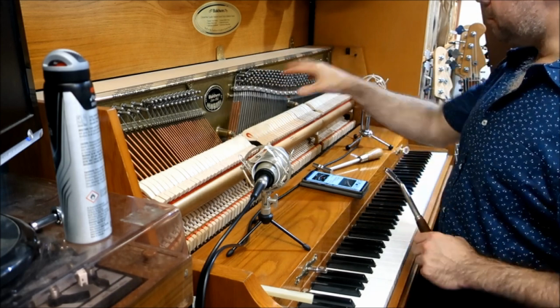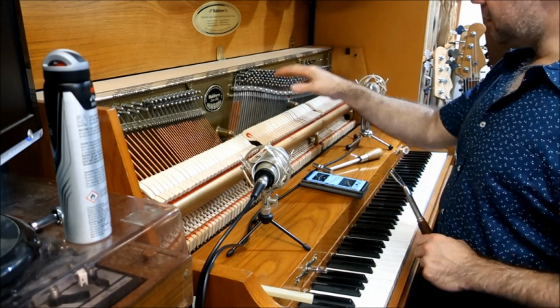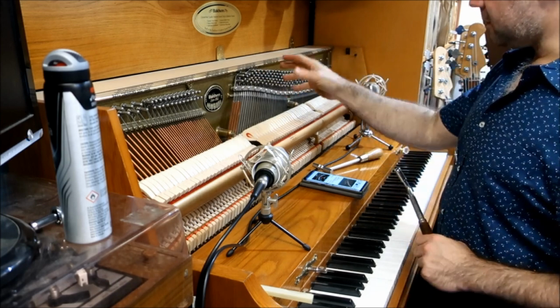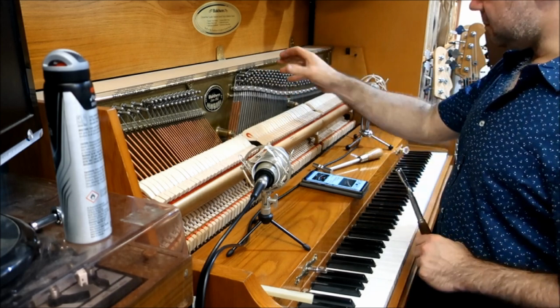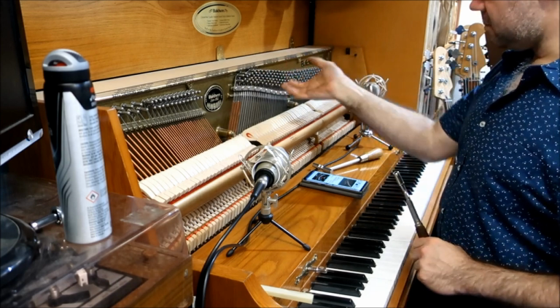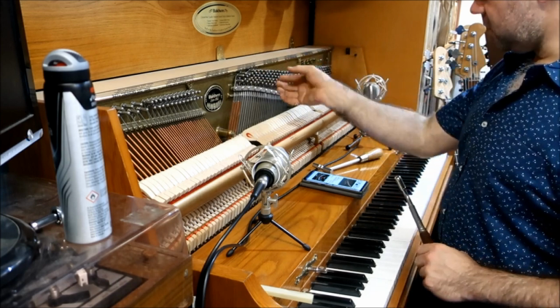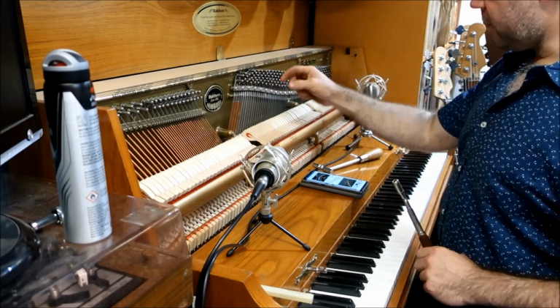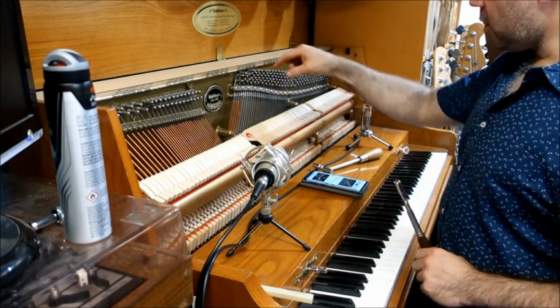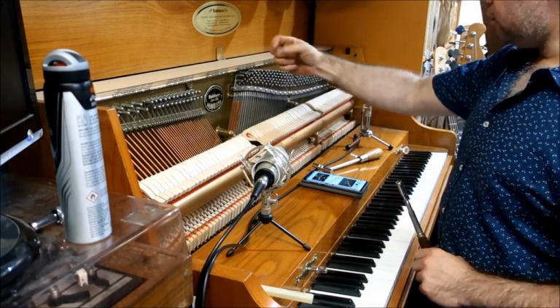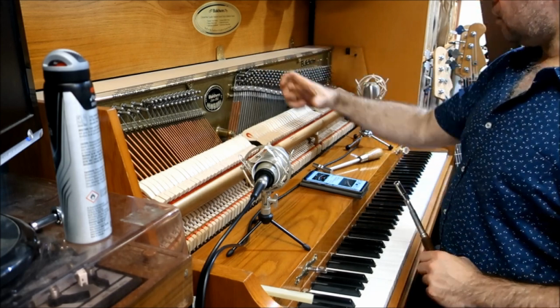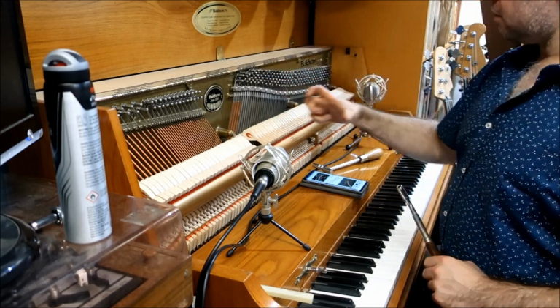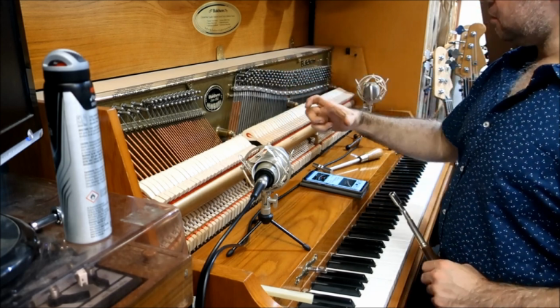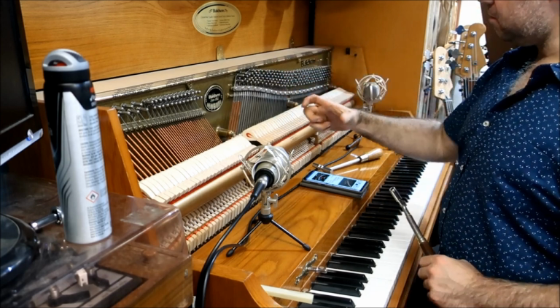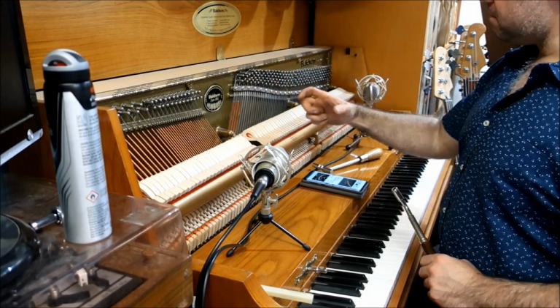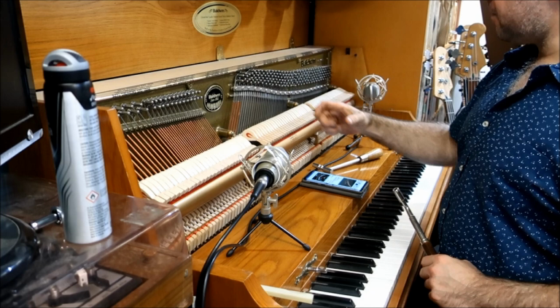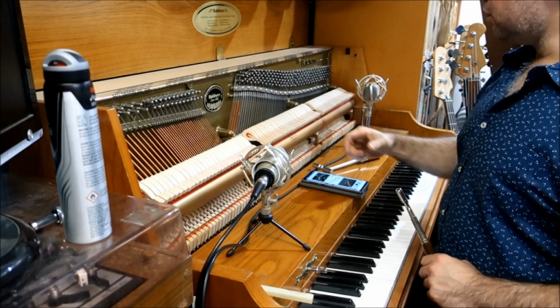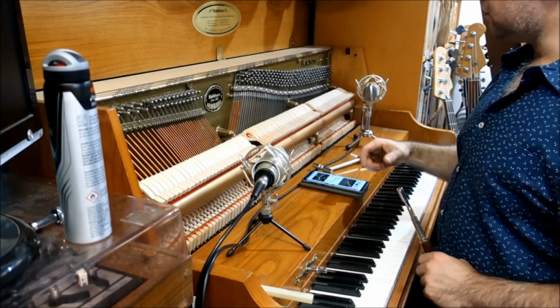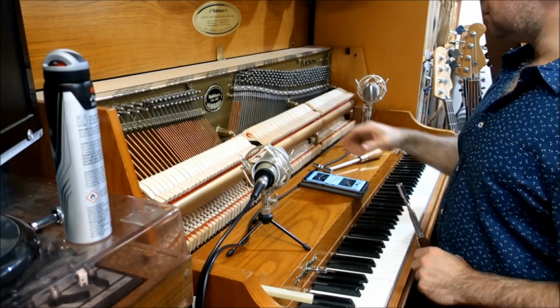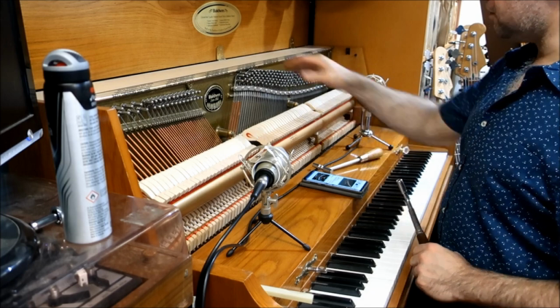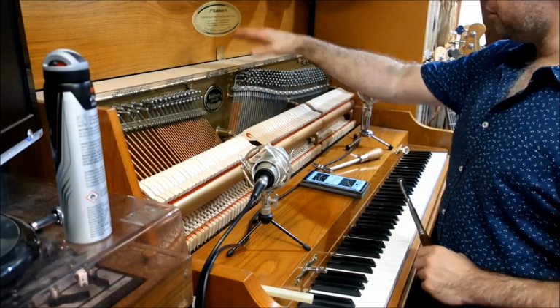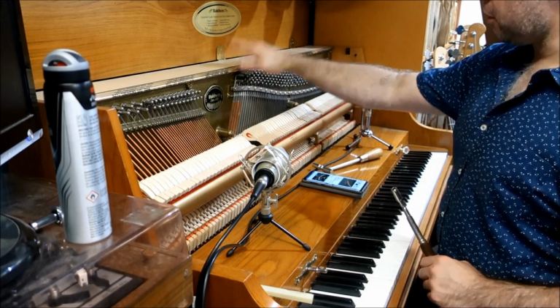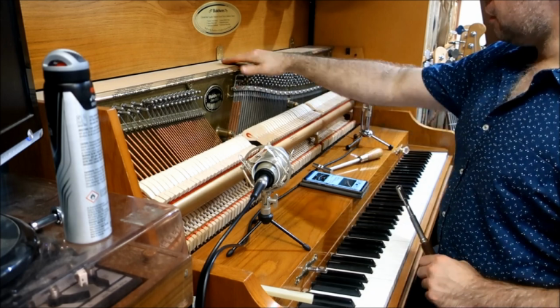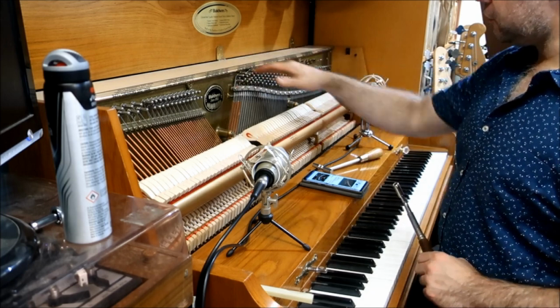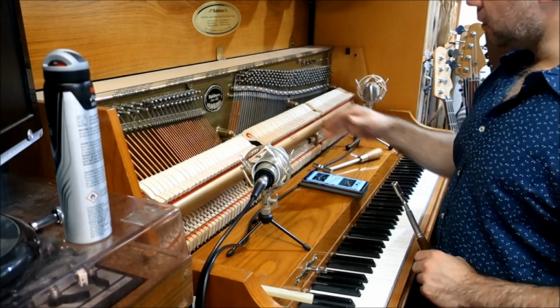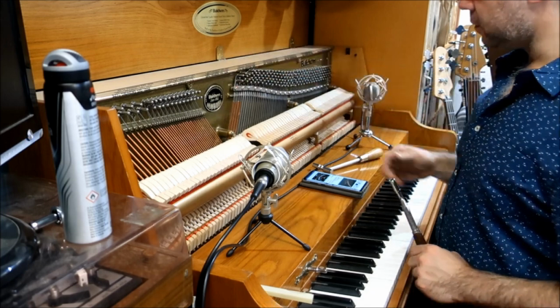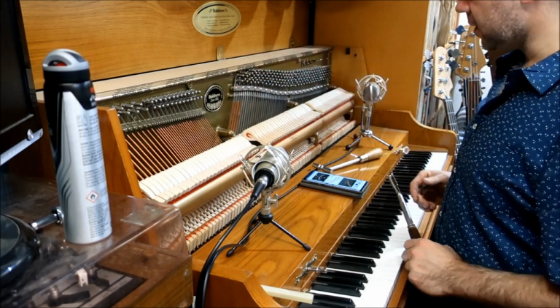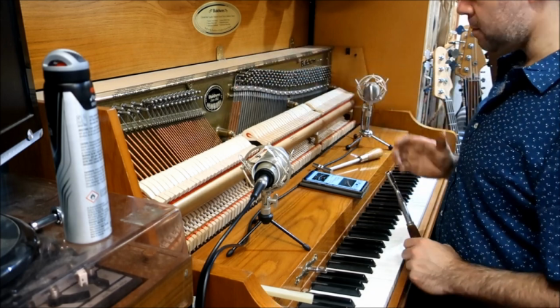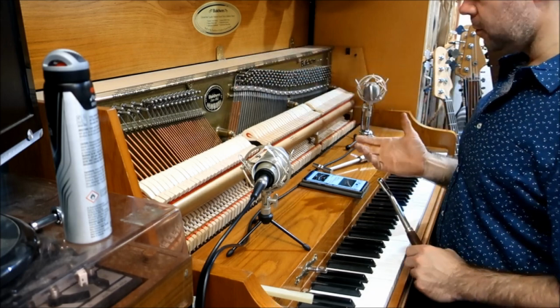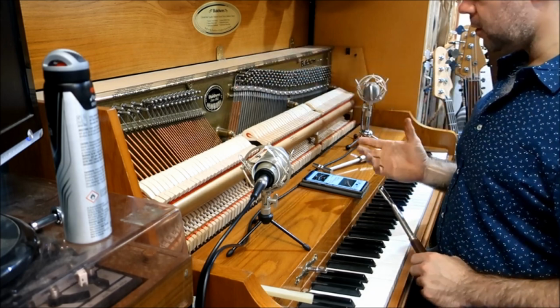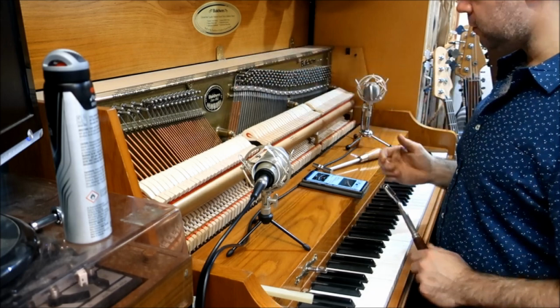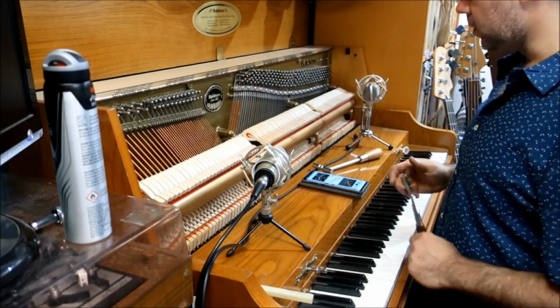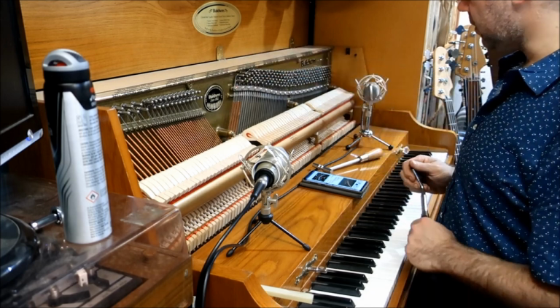The pins go a good few inches into the block. It's a solid thing — they build pianos solidly.